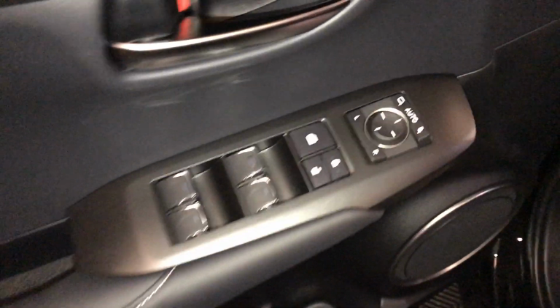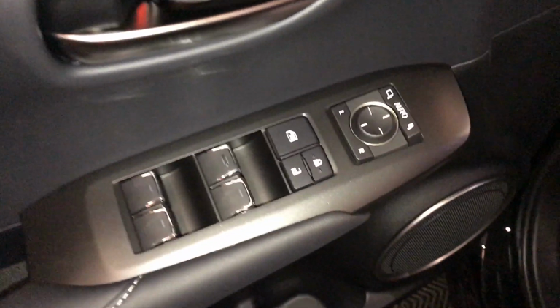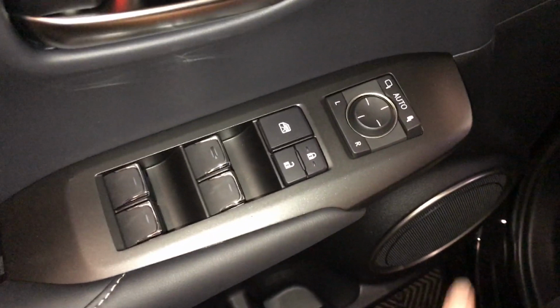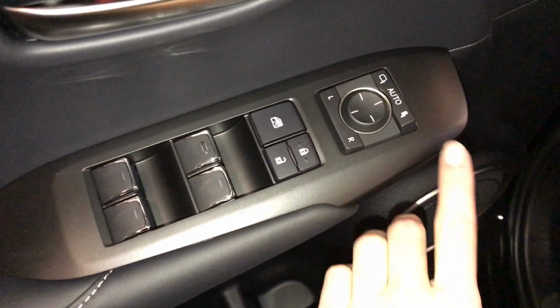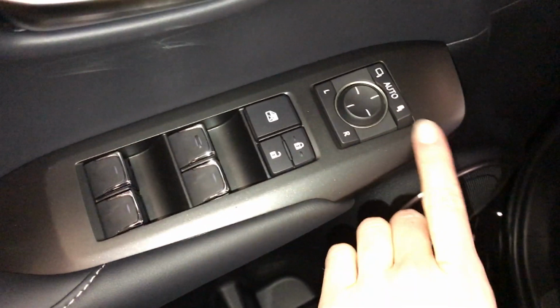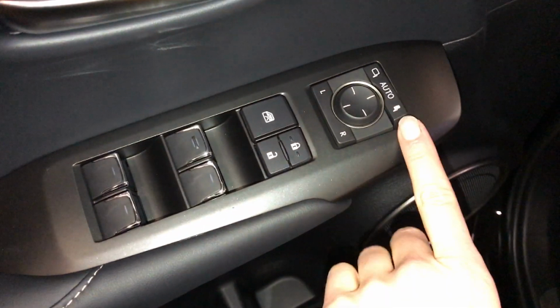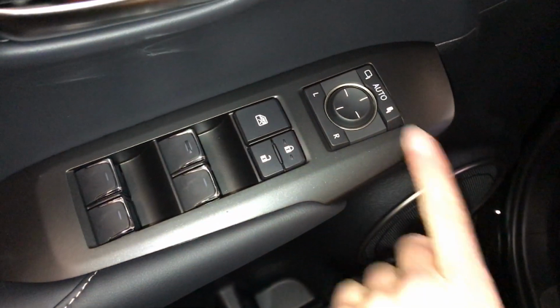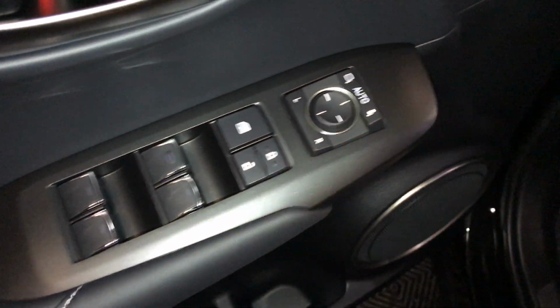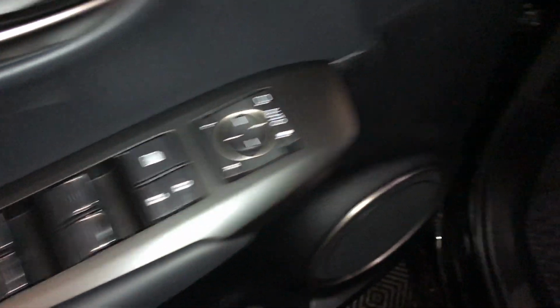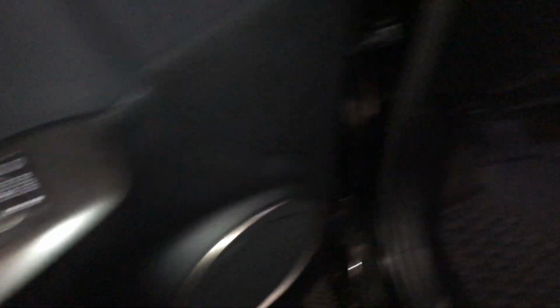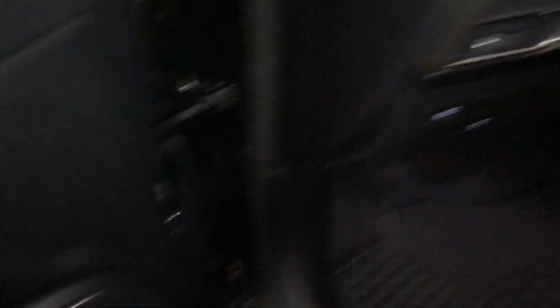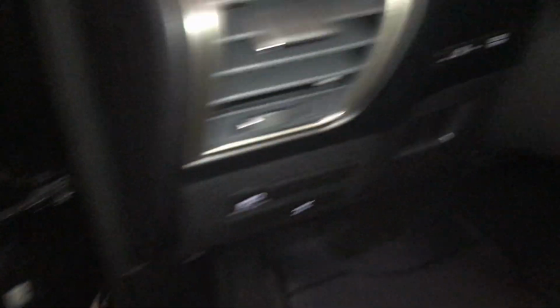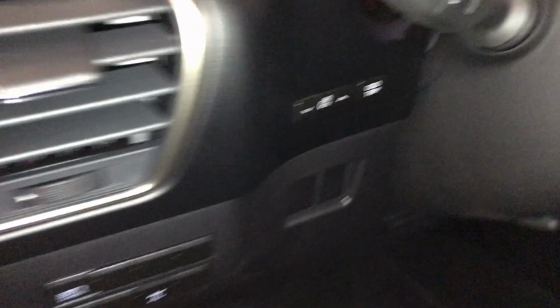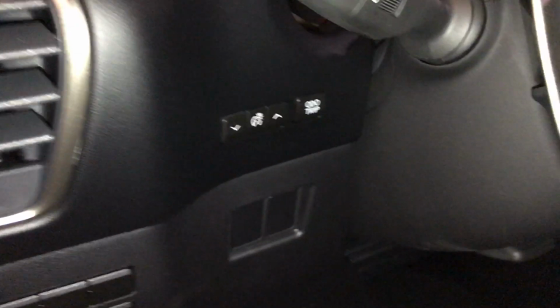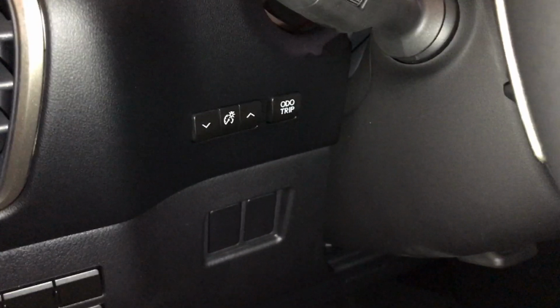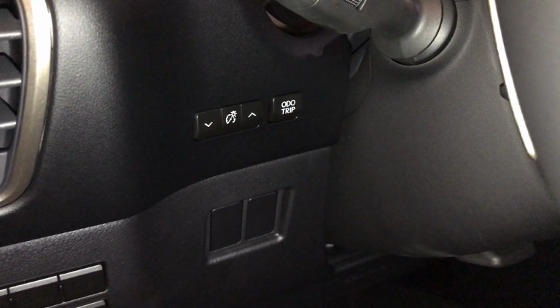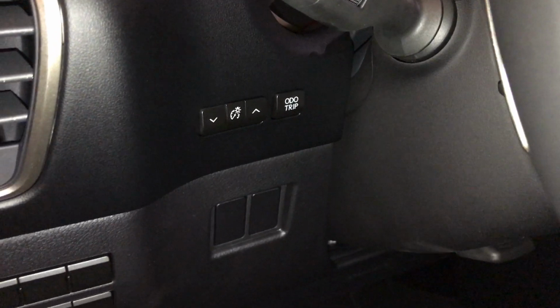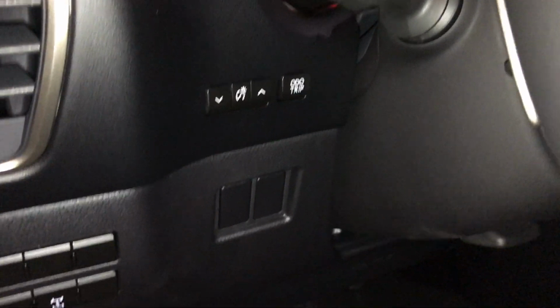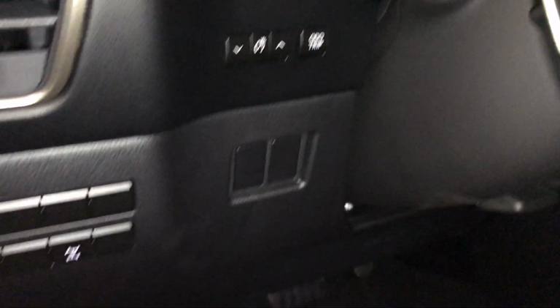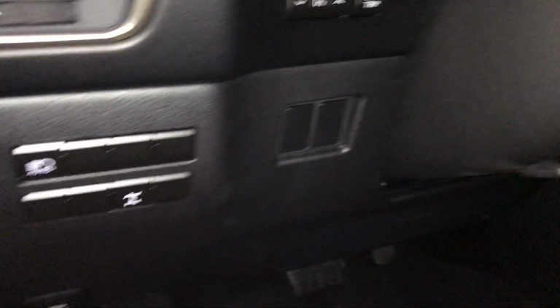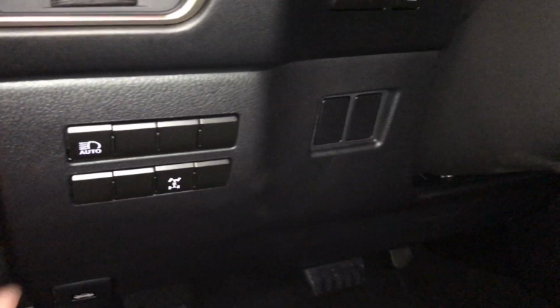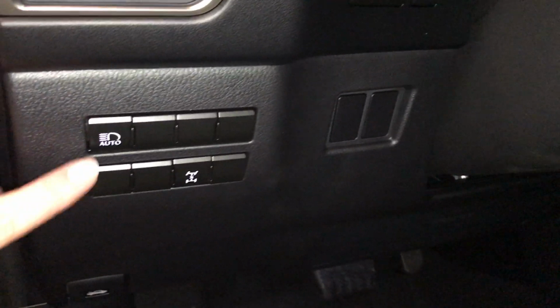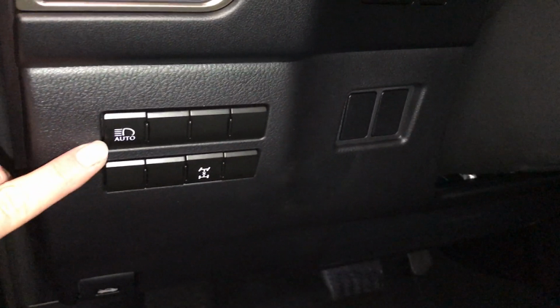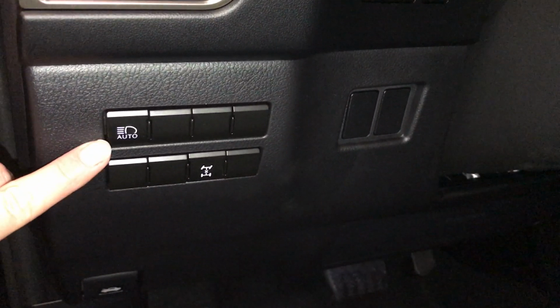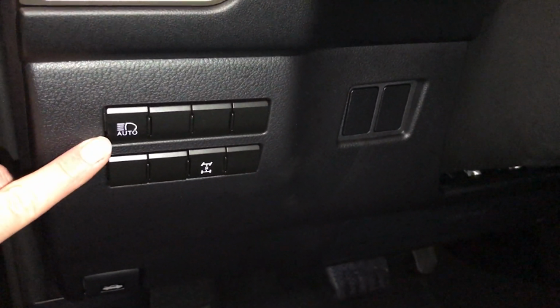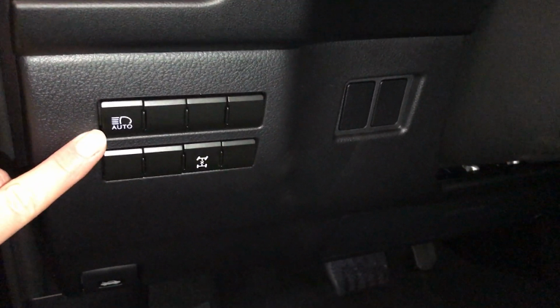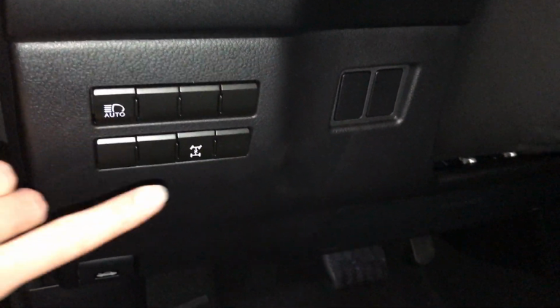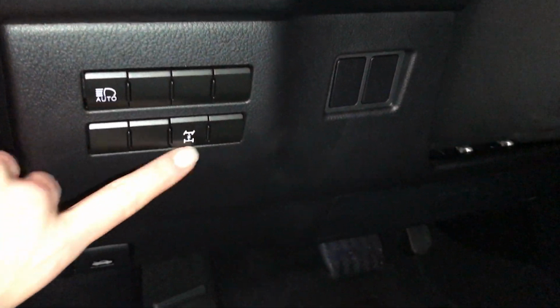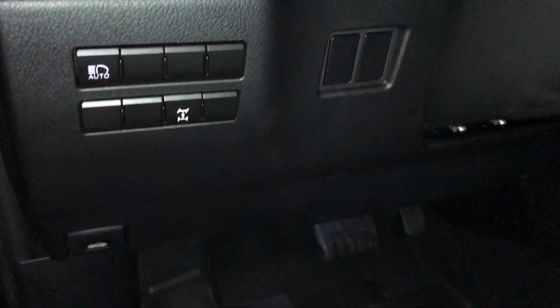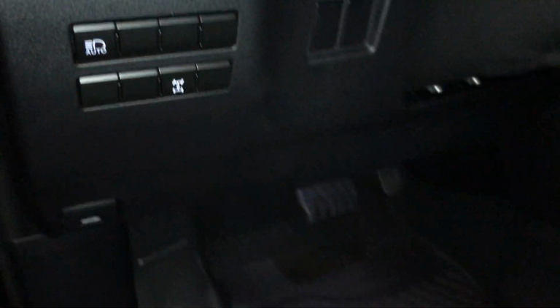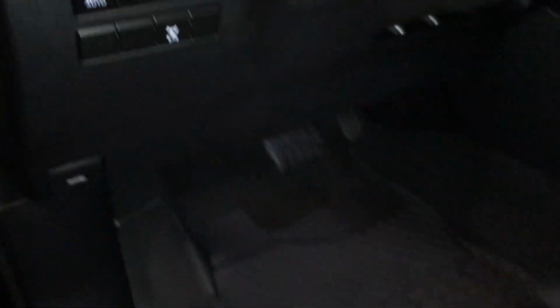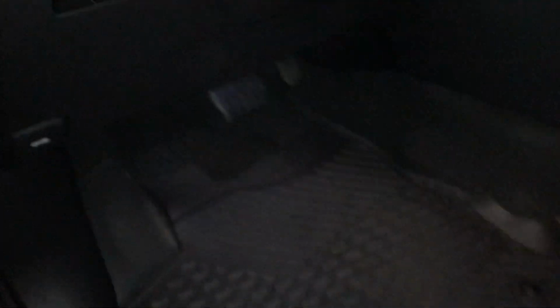Side mirrors are power folding. Controls for your dash, spread lighting, odometer trip, automatic high beam feature, and locking center differential.